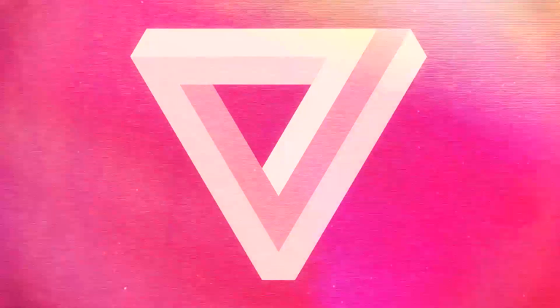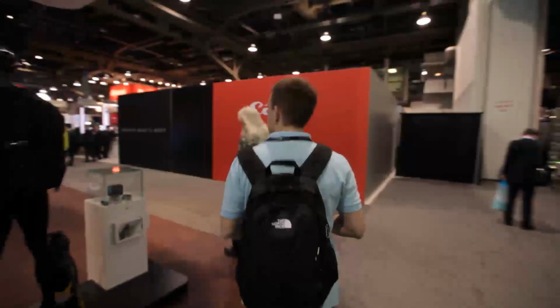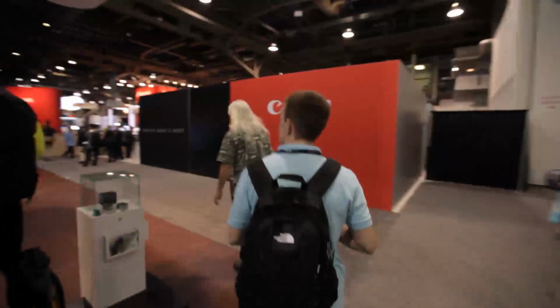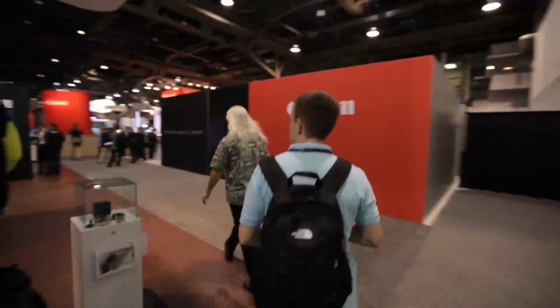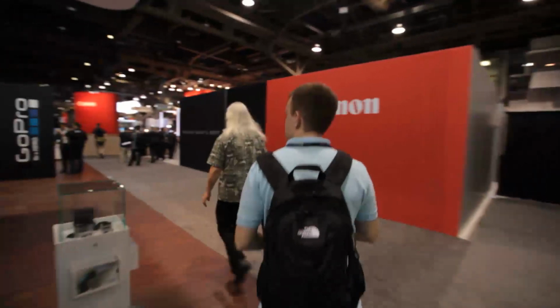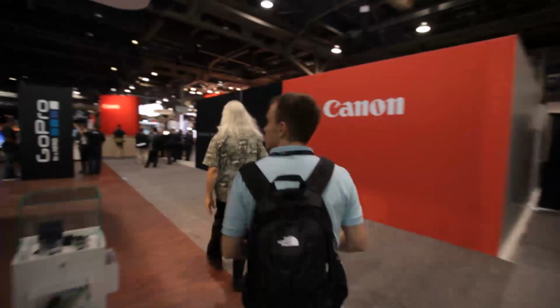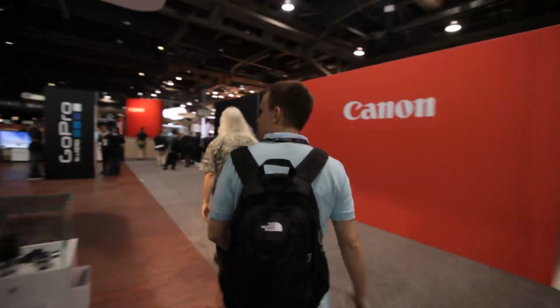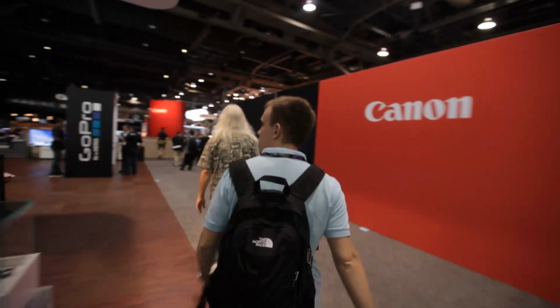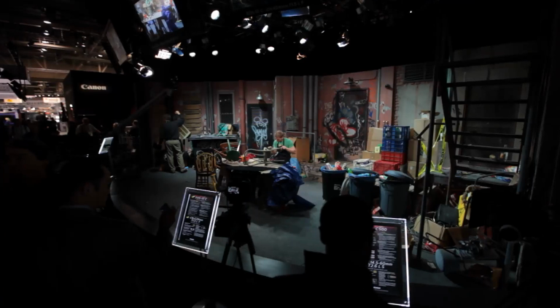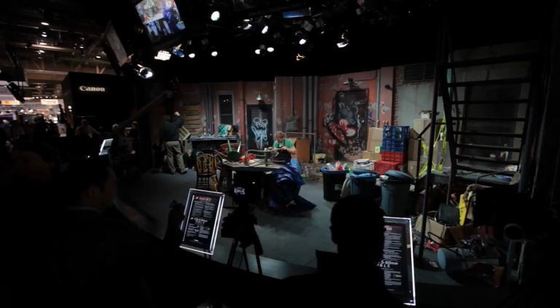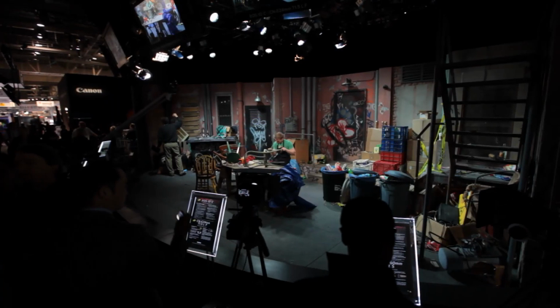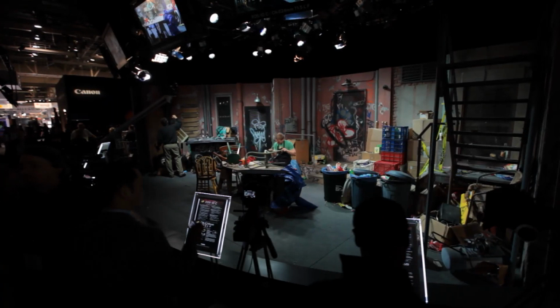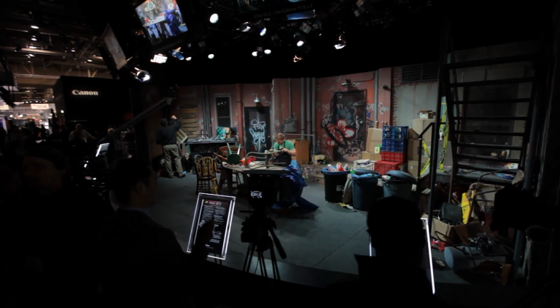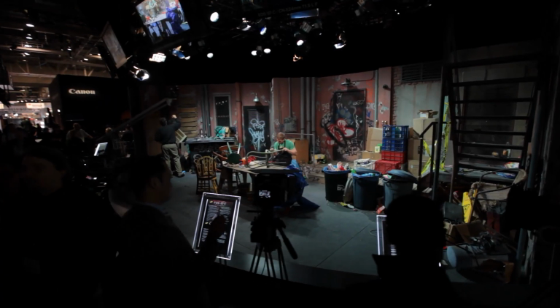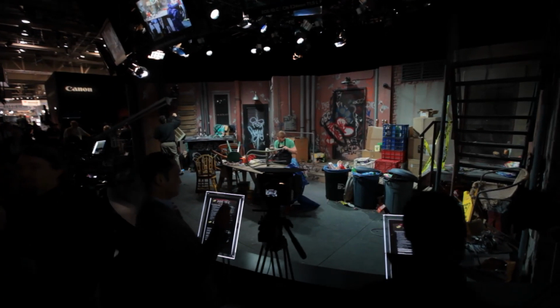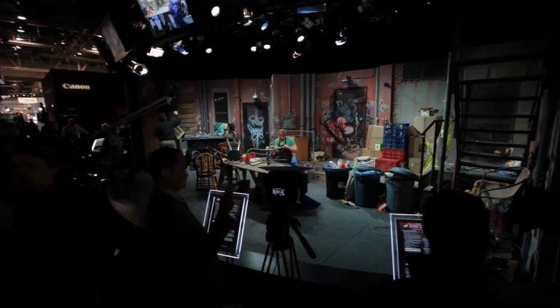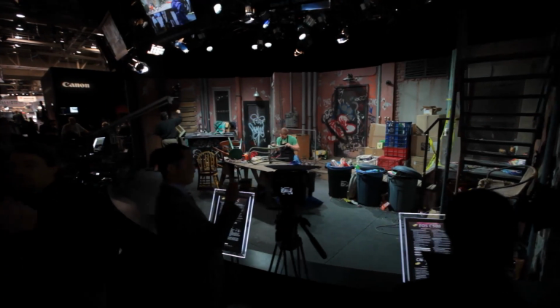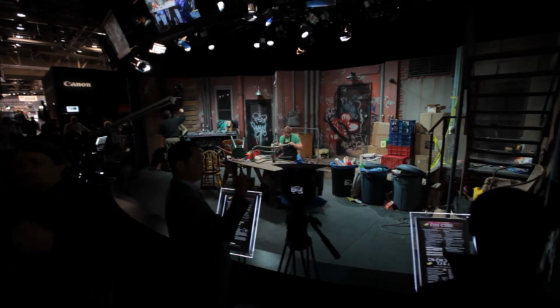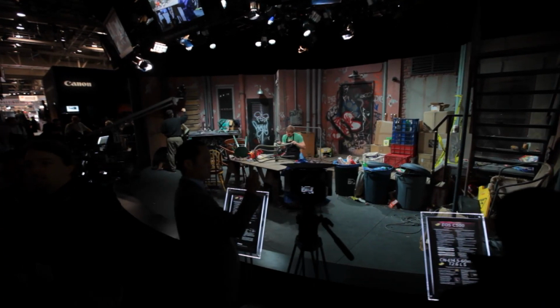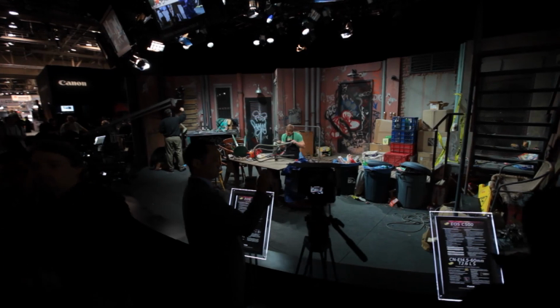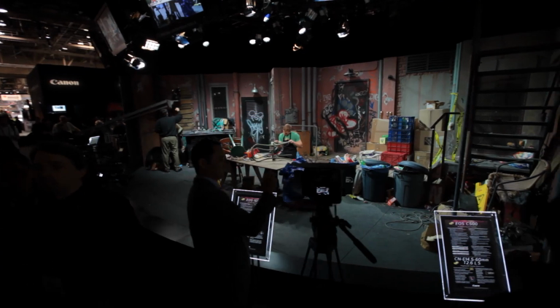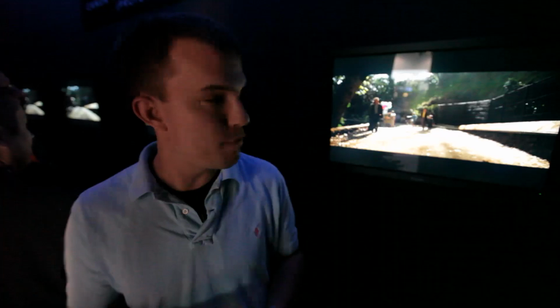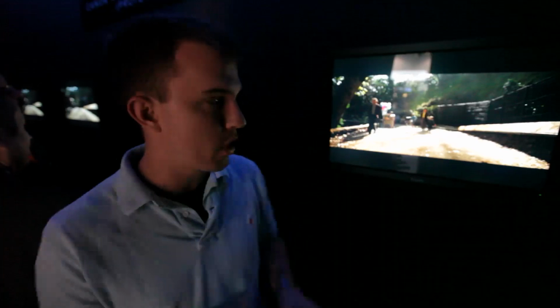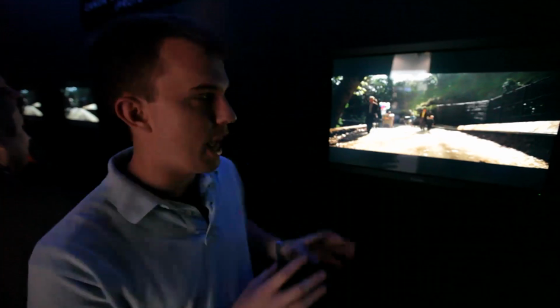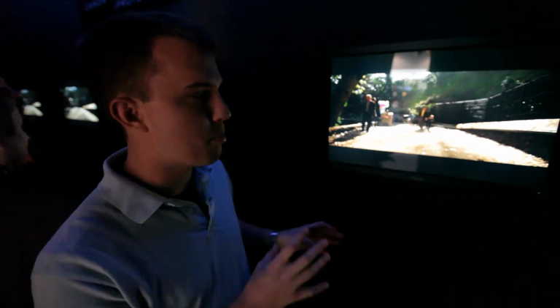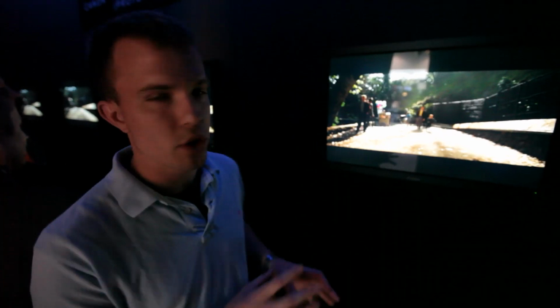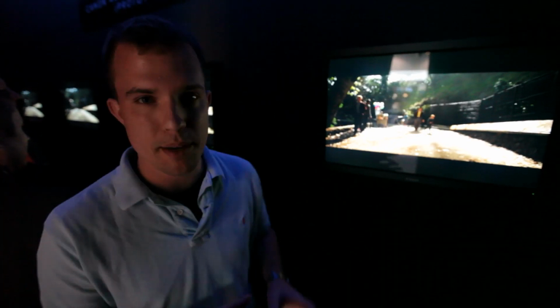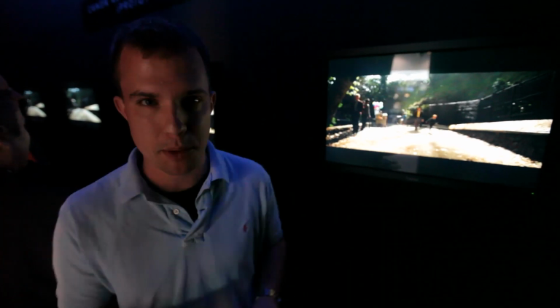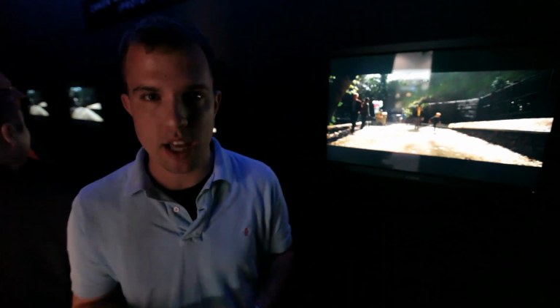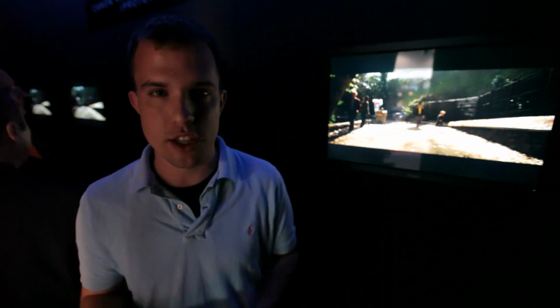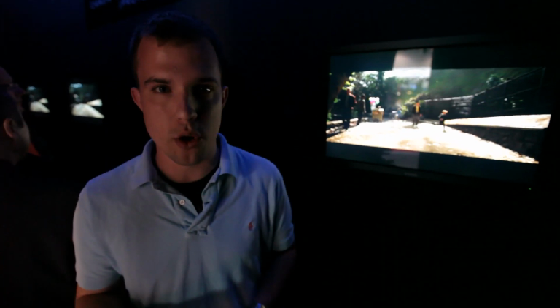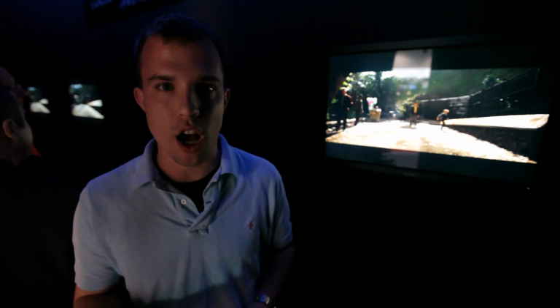Hey guys, it's David with The Verge and we're here at Canon's booth at NAB, looking at a 4K prototype display that they're showing off.